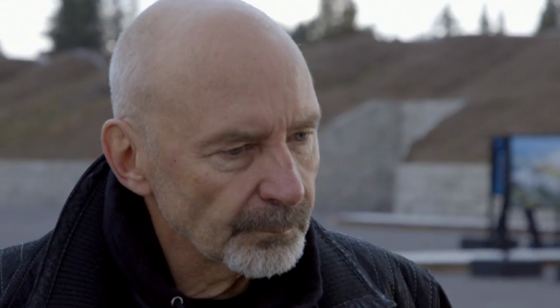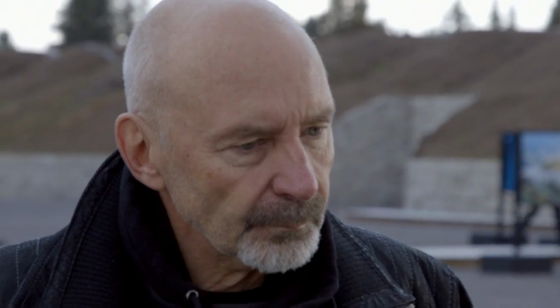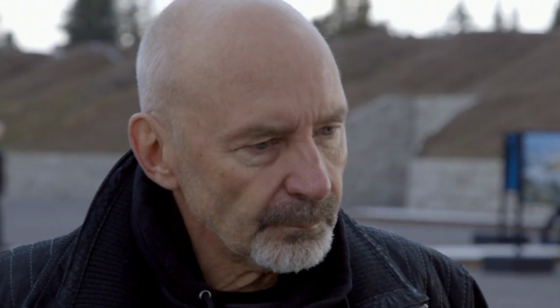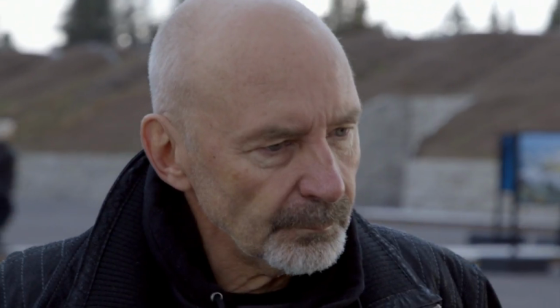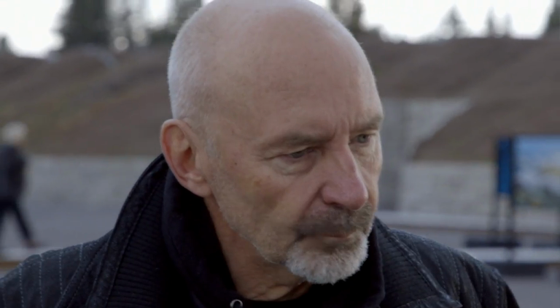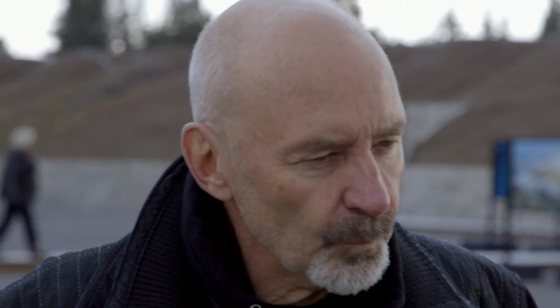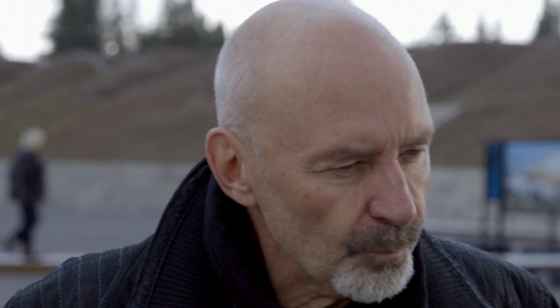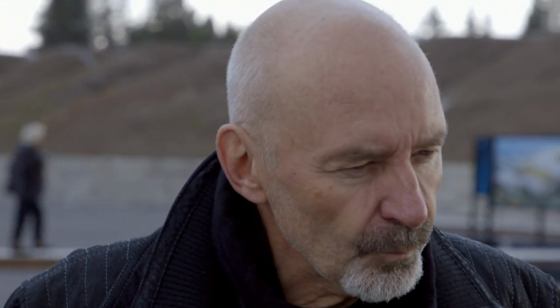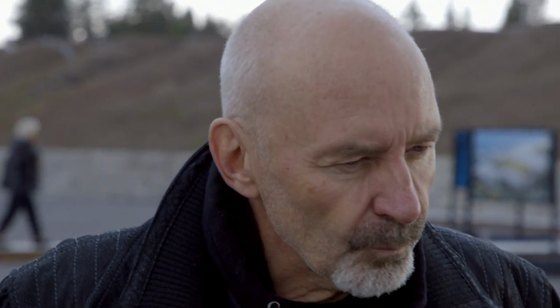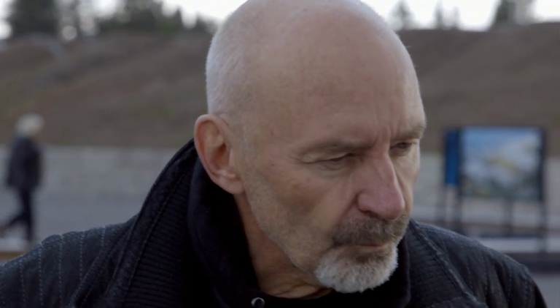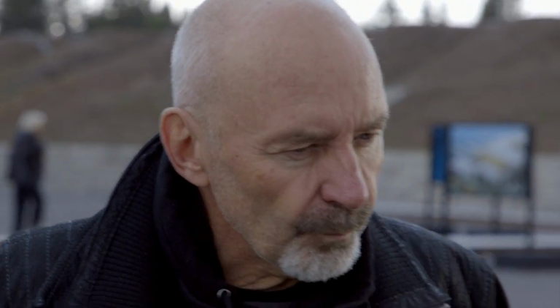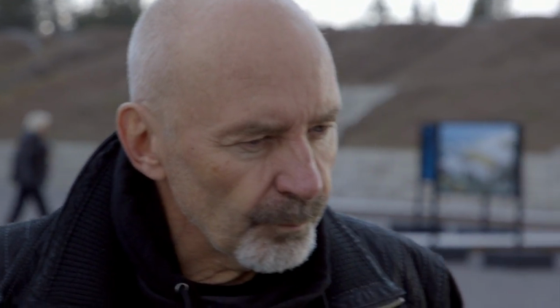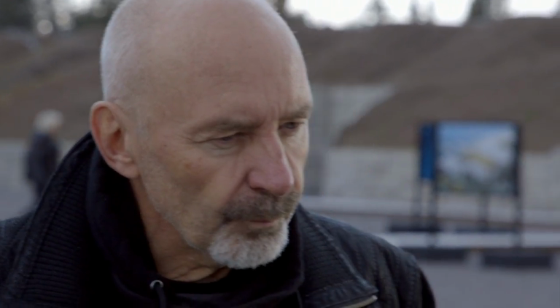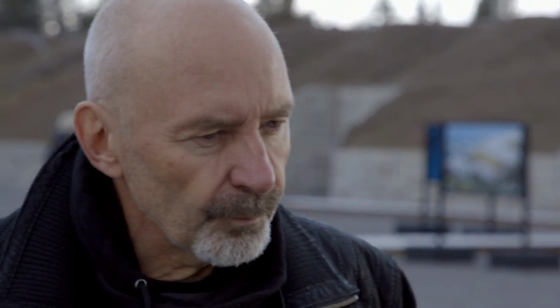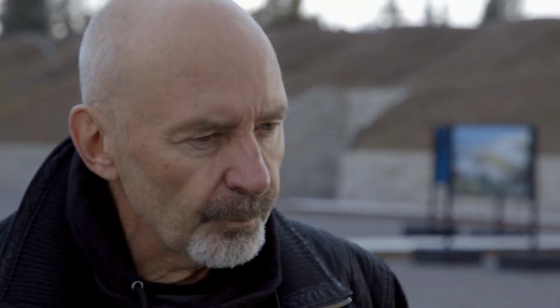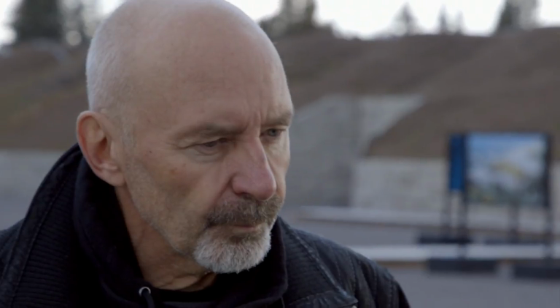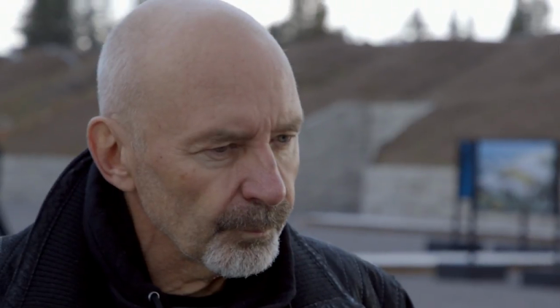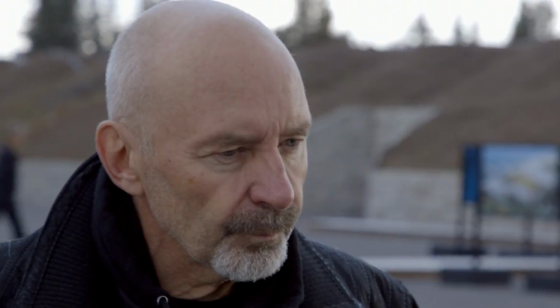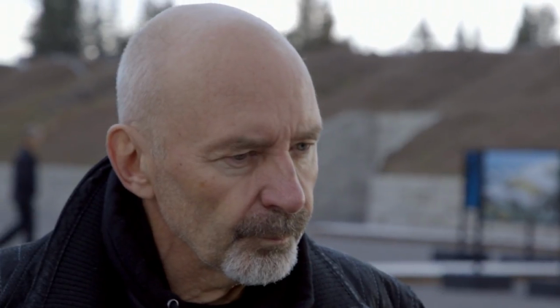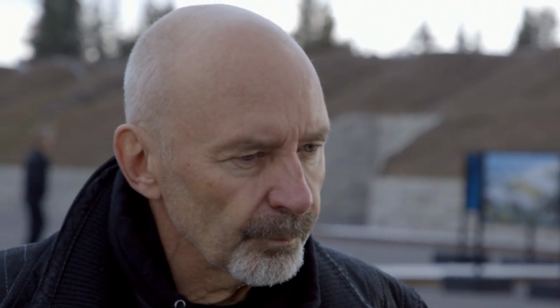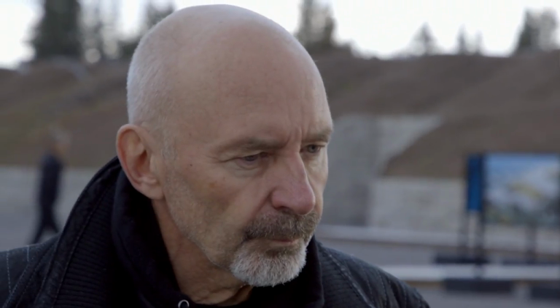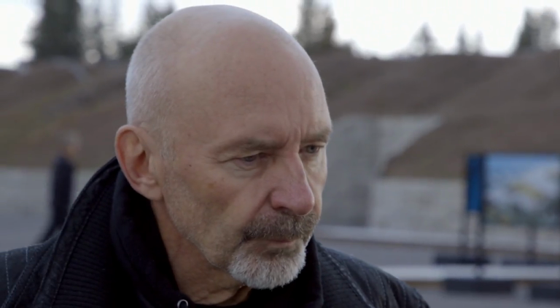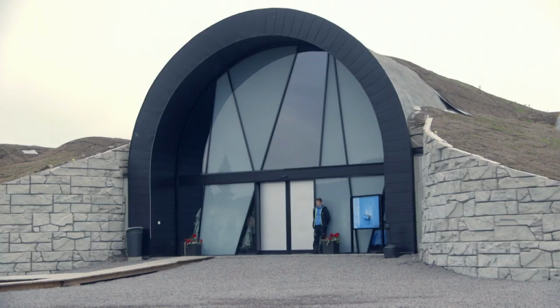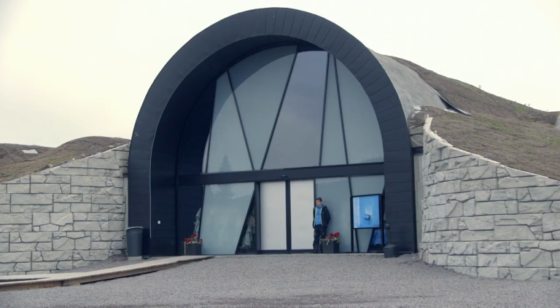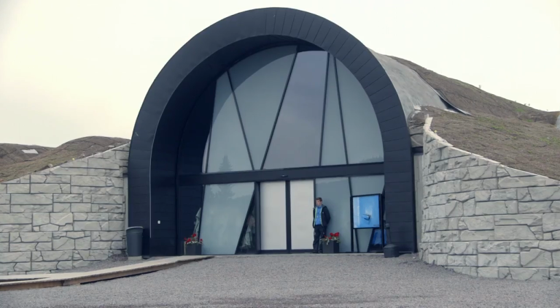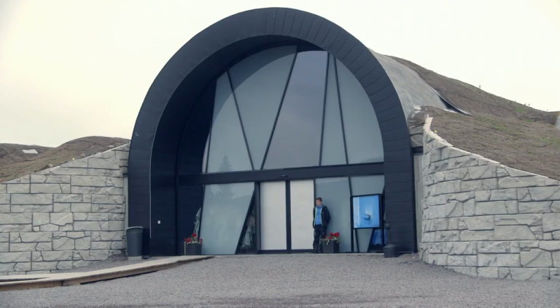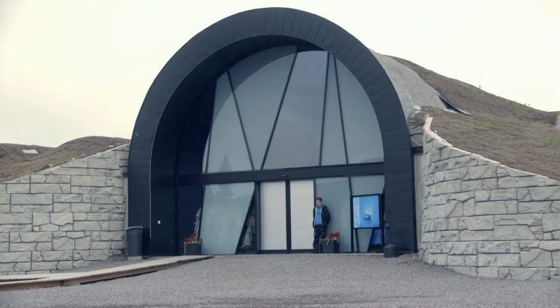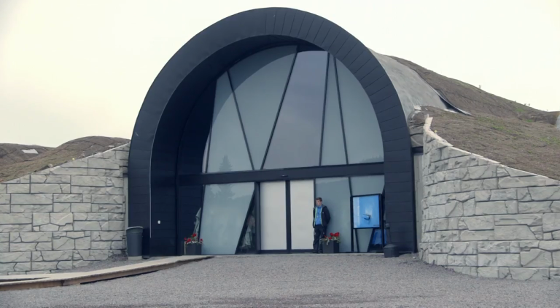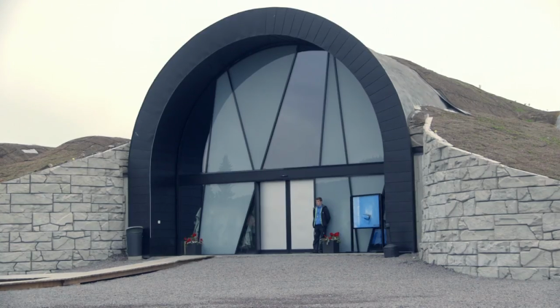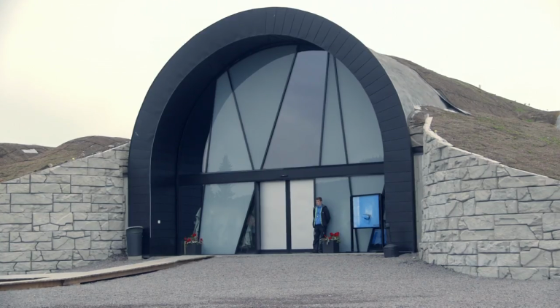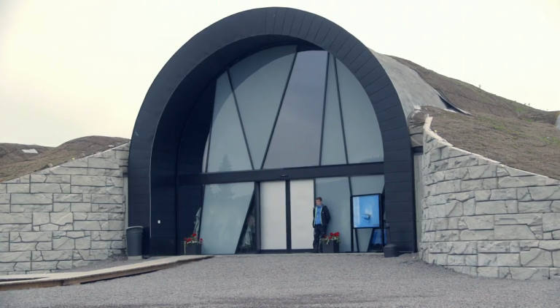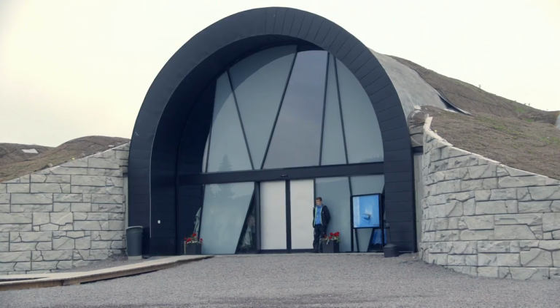Why have an ice hotel all year round? Because people want to do it.